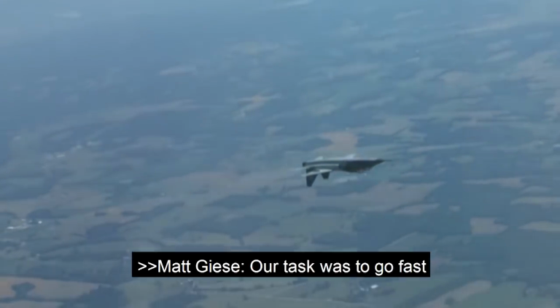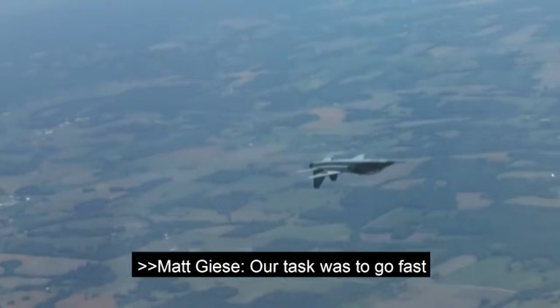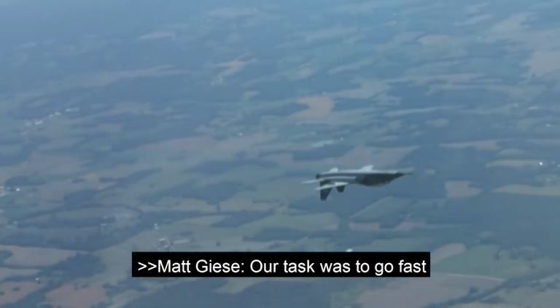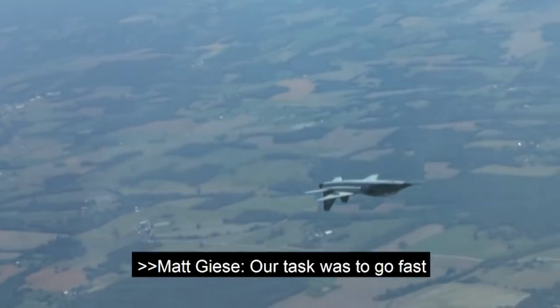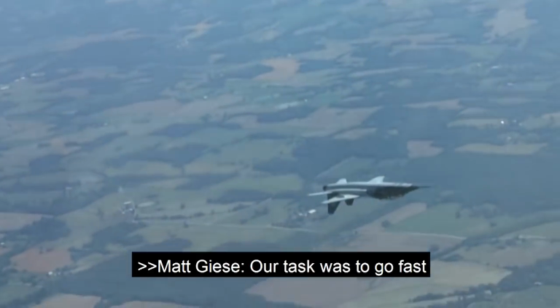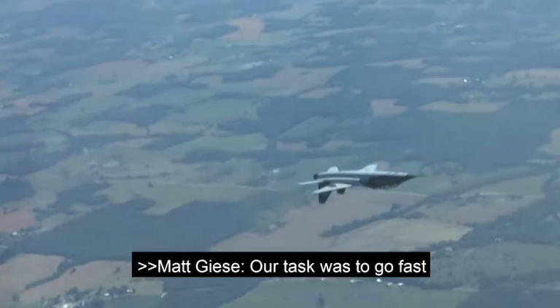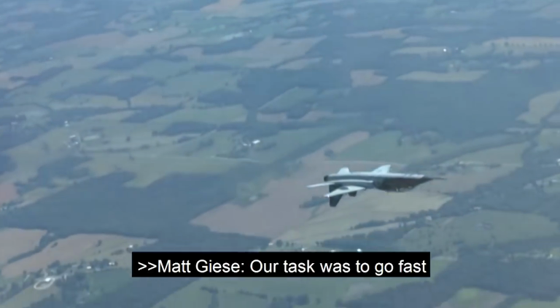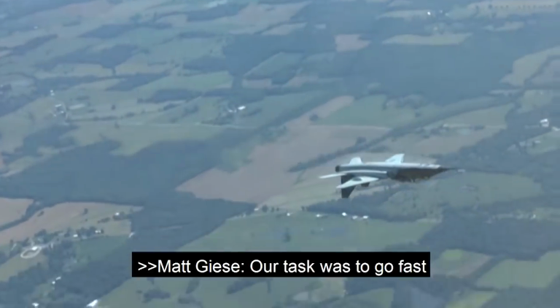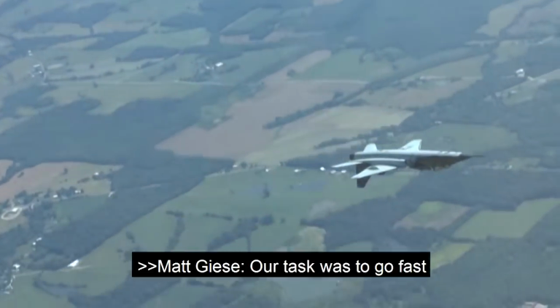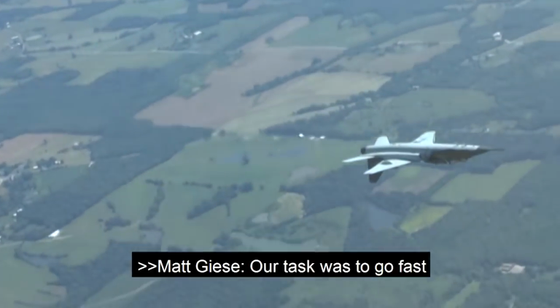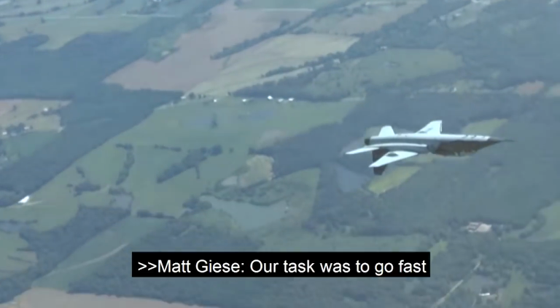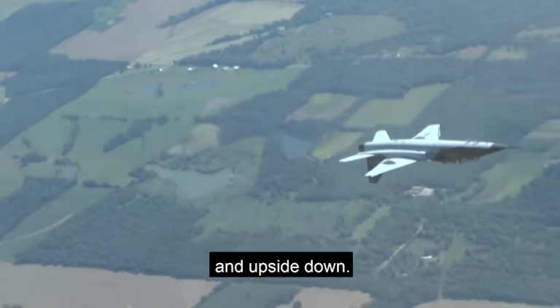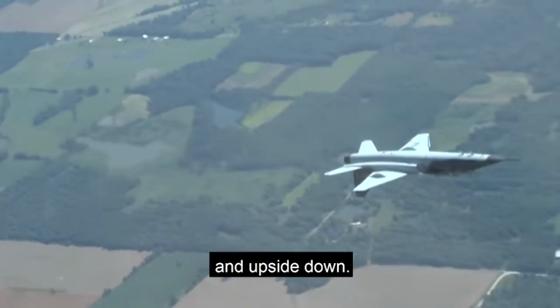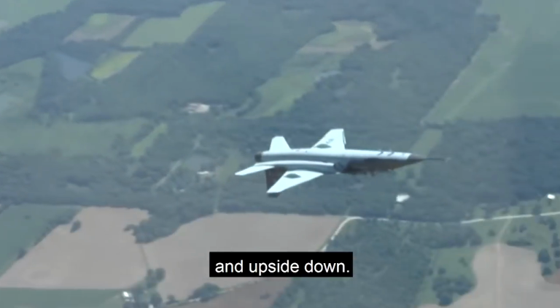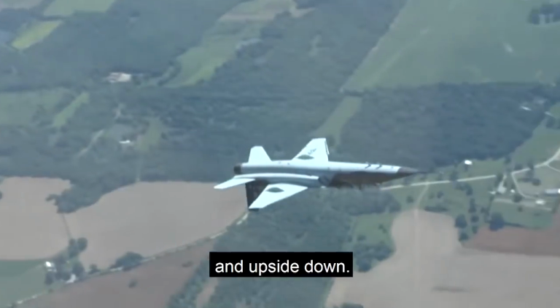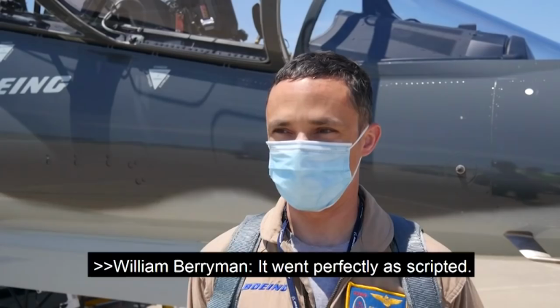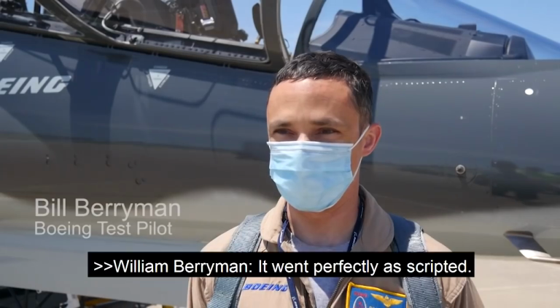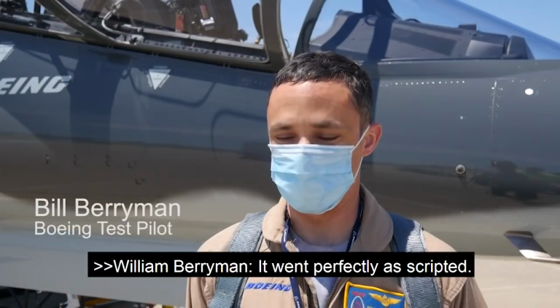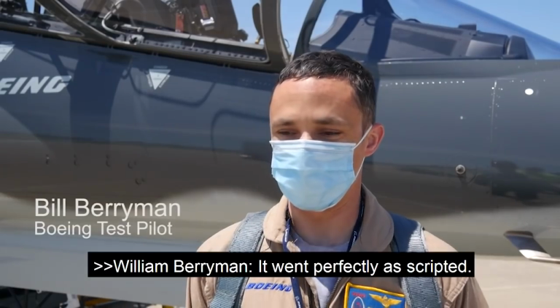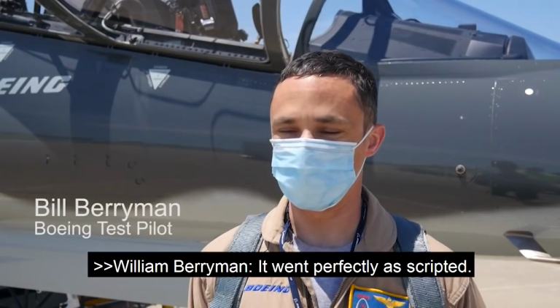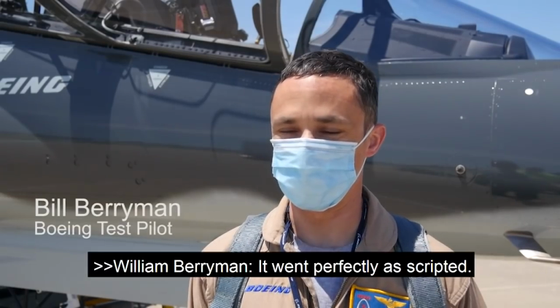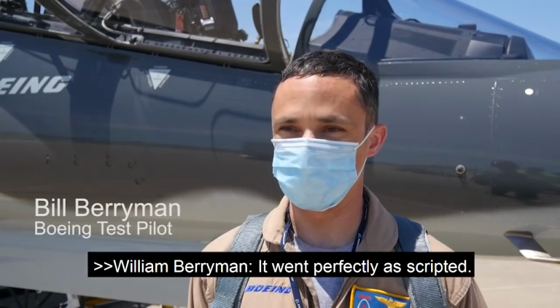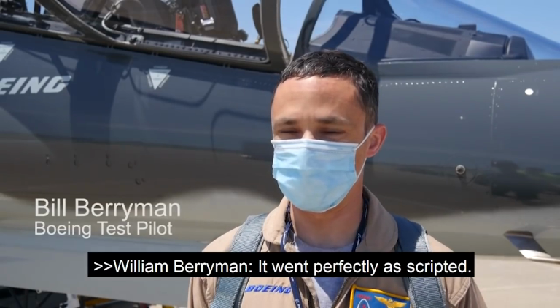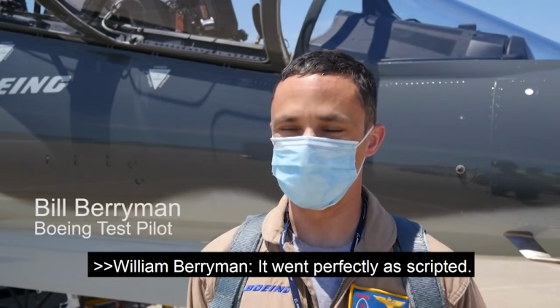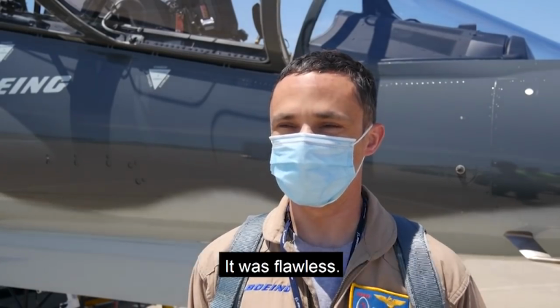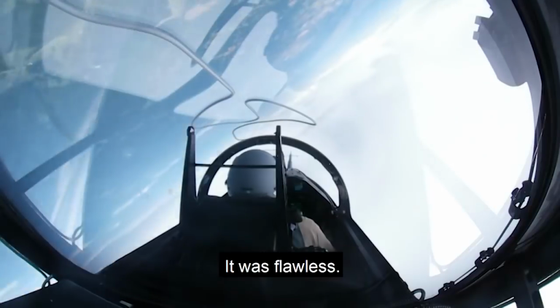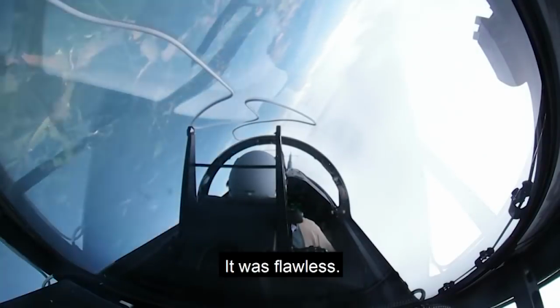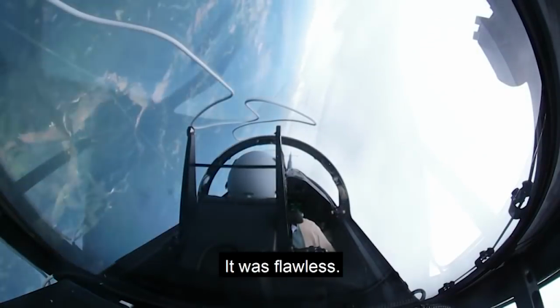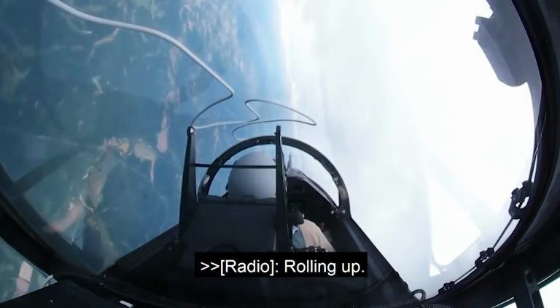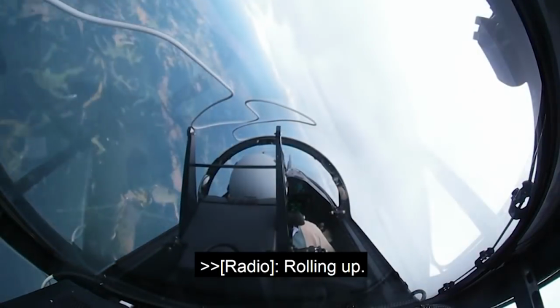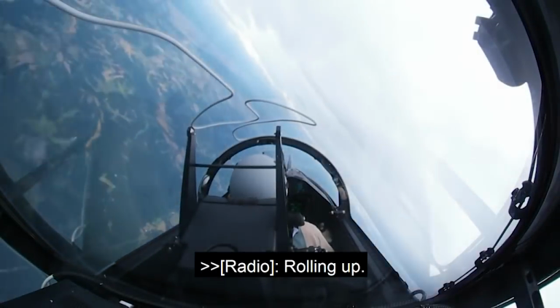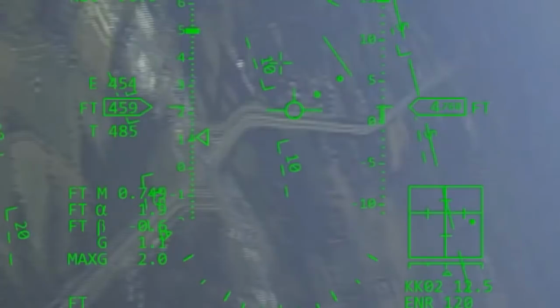Our task was to go fast and upside down. It went perfectly — it was flawless. Rolling up here.